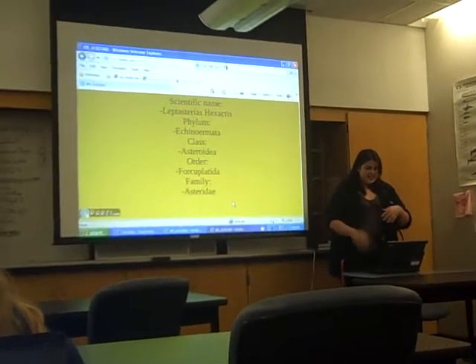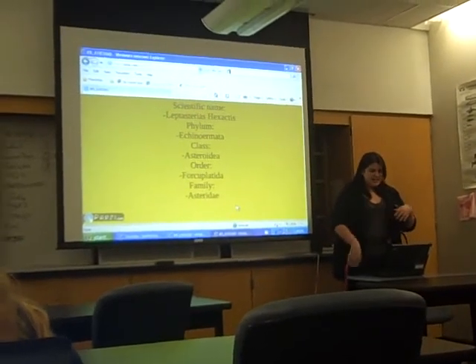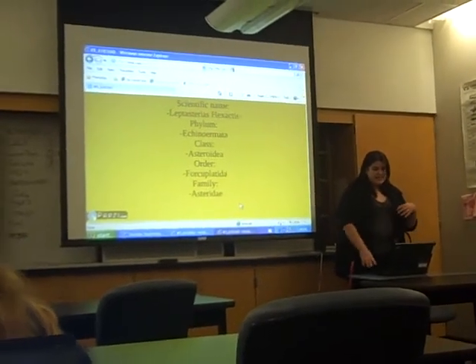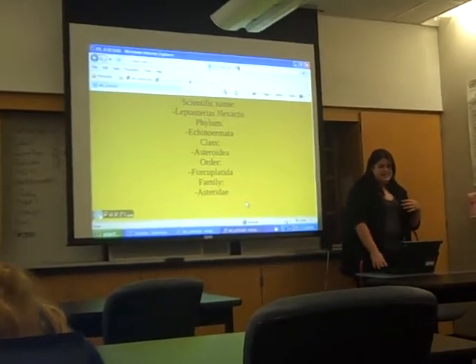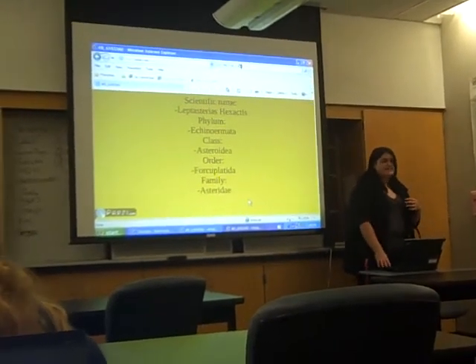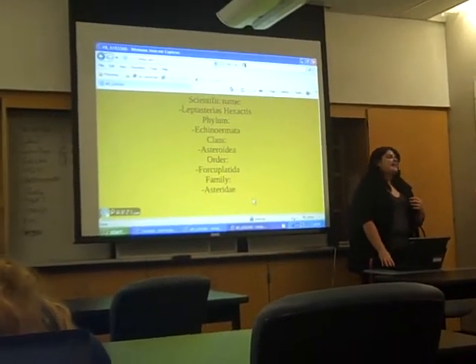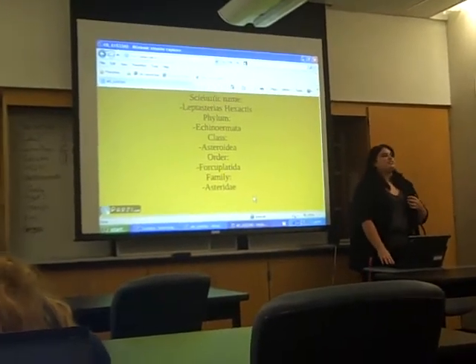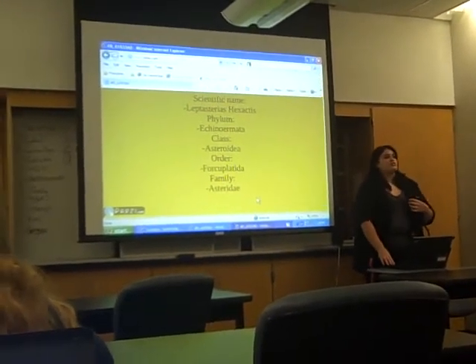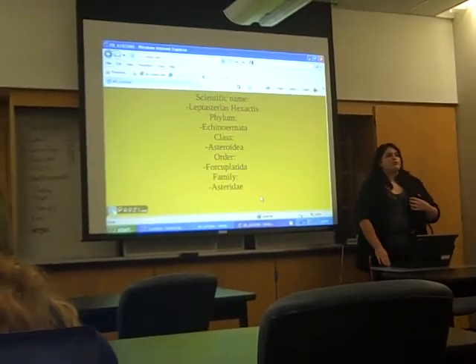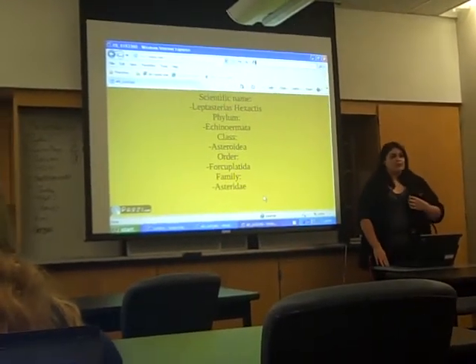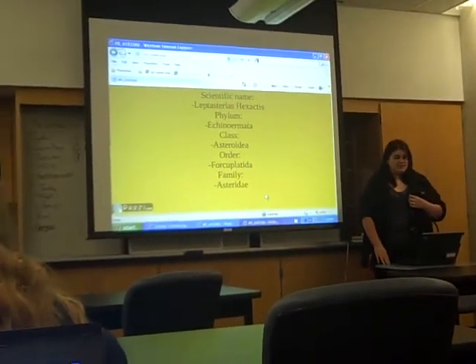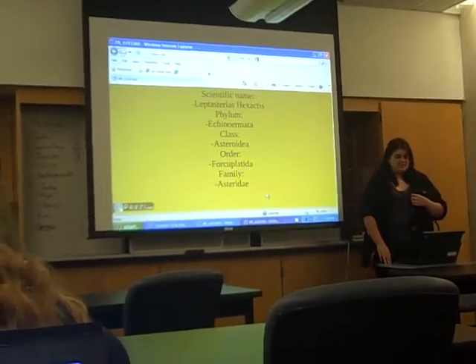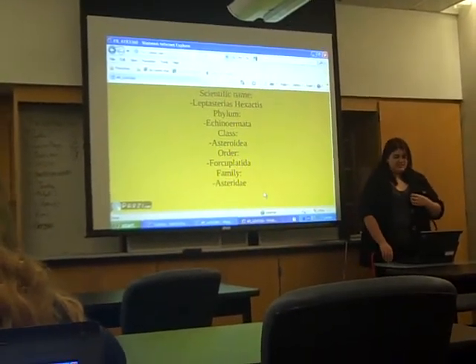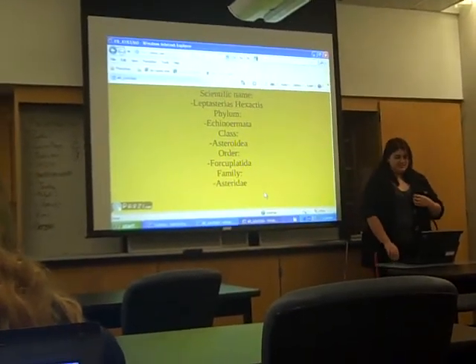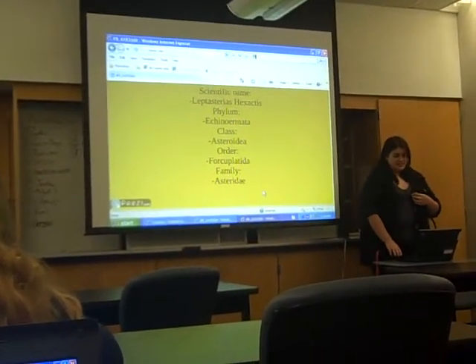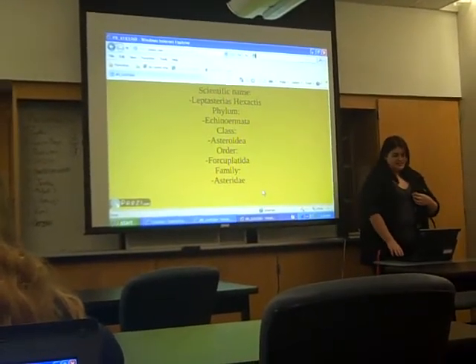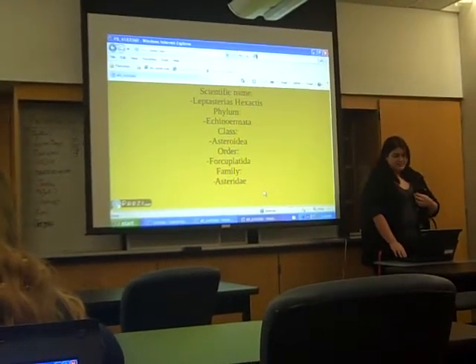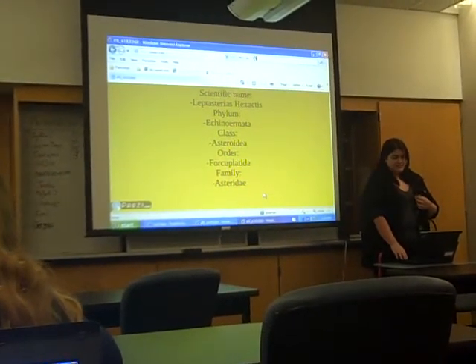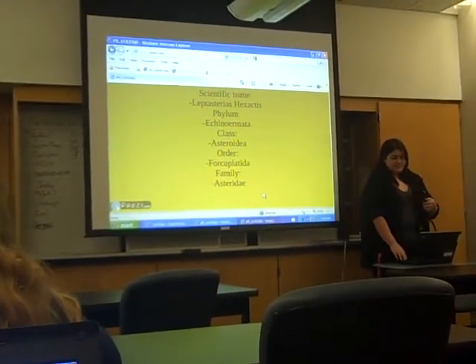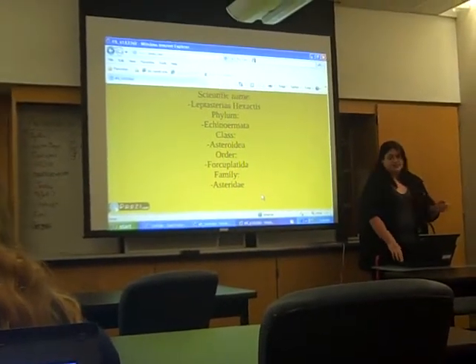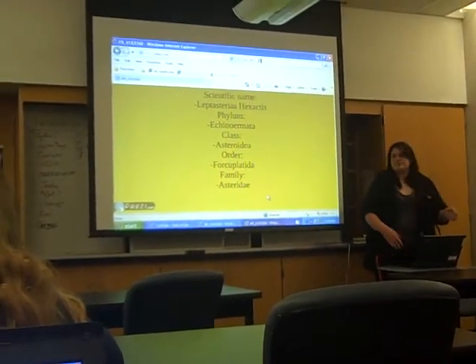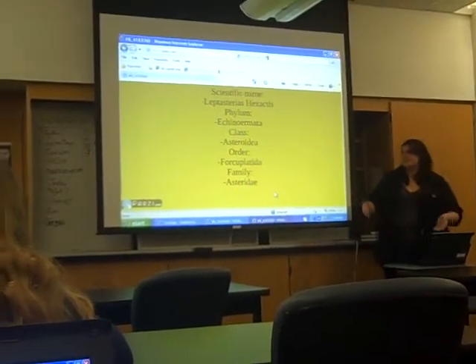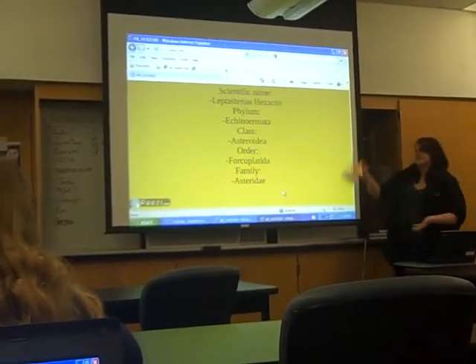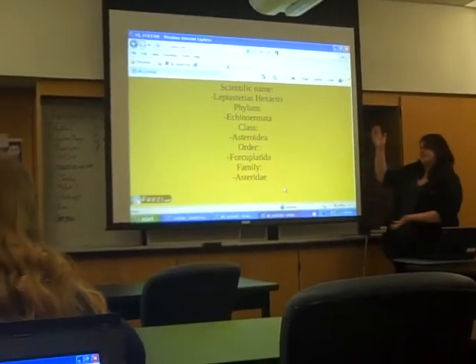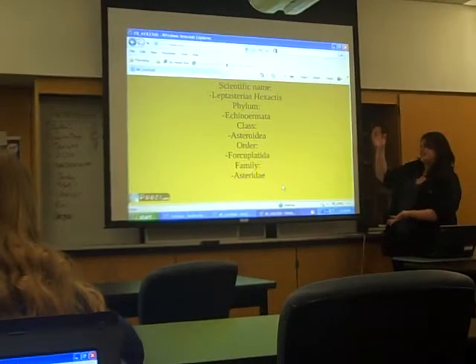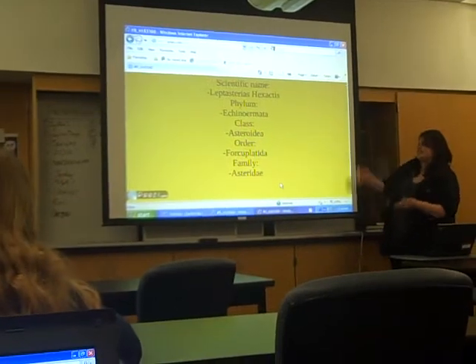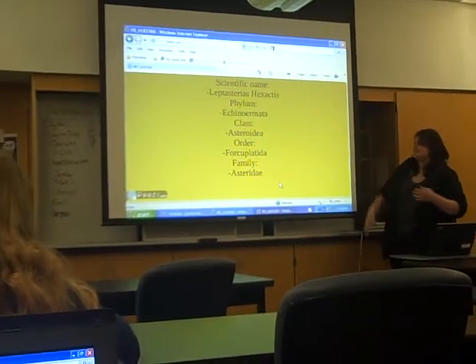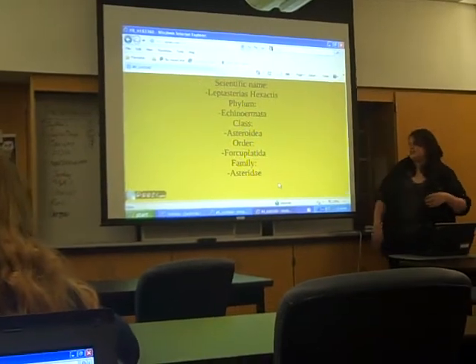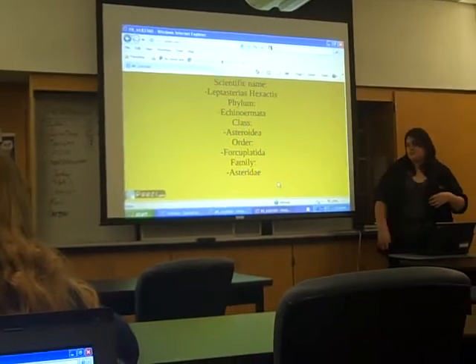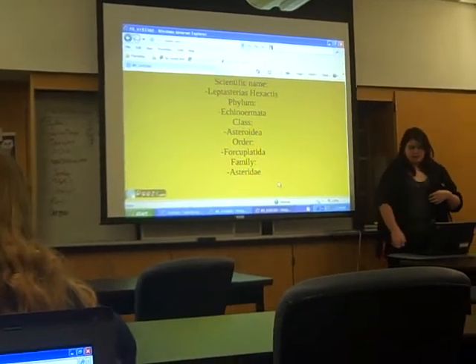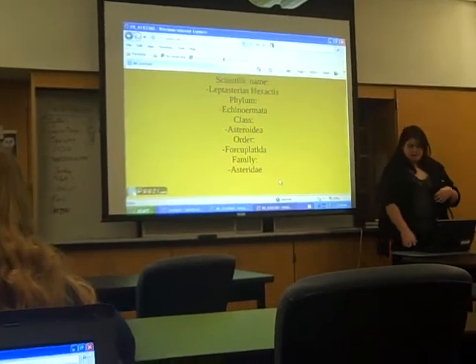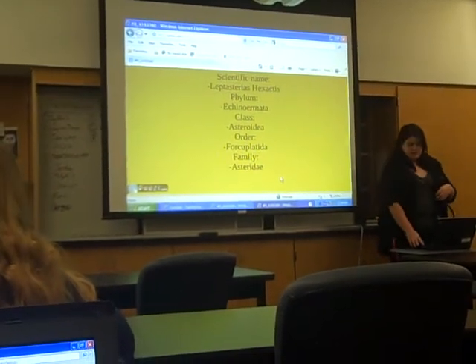And its class is Asteroidia, and that's its order in the family.